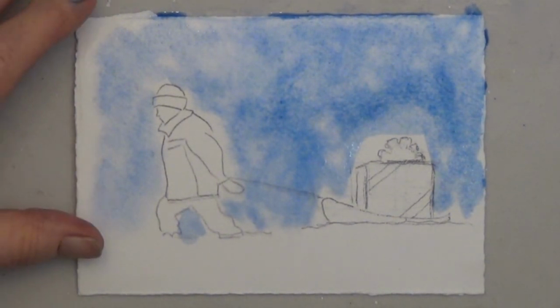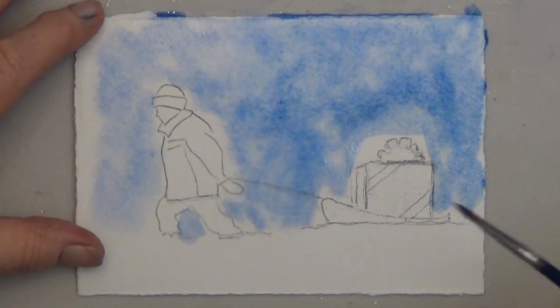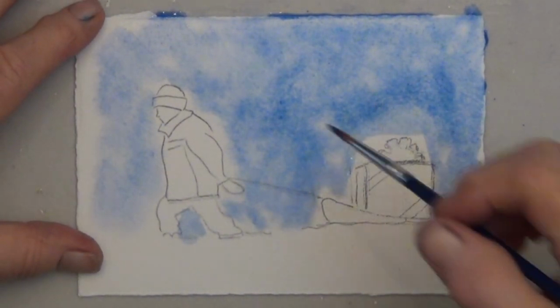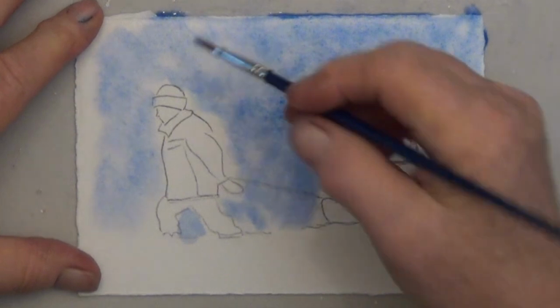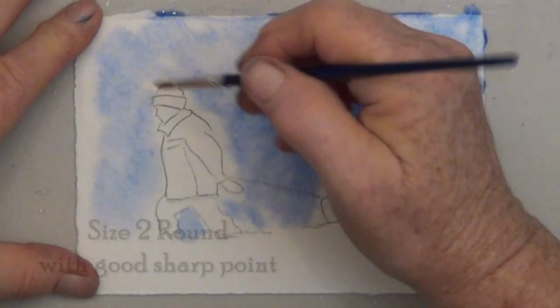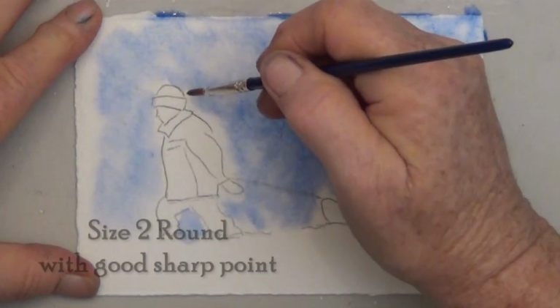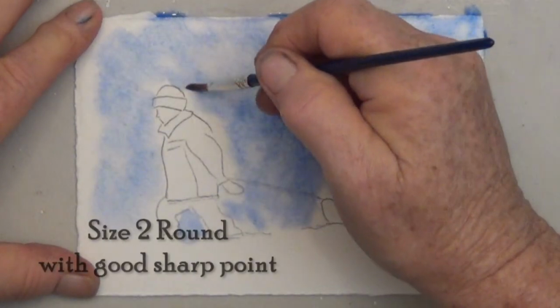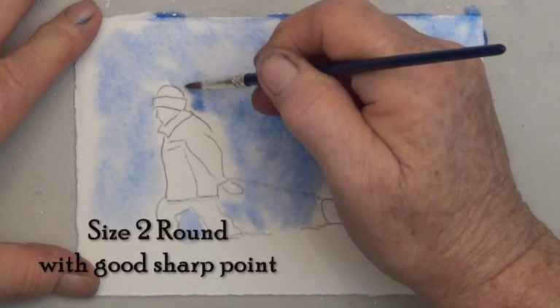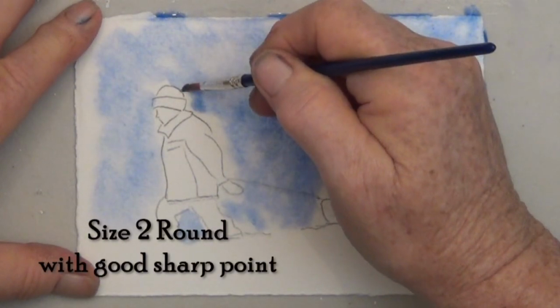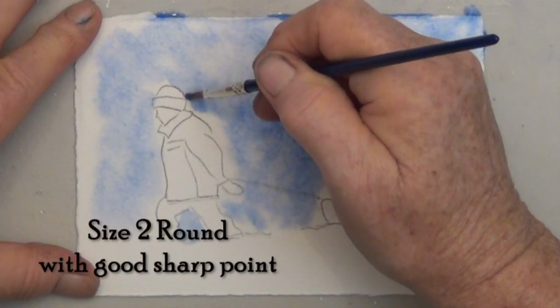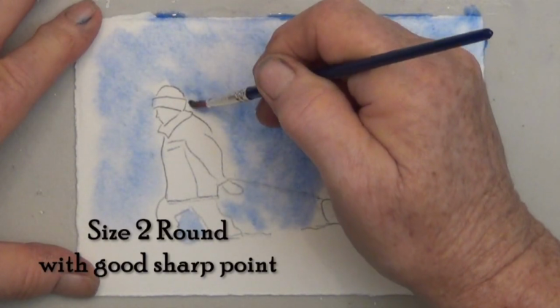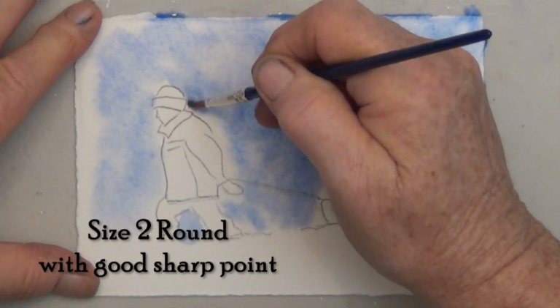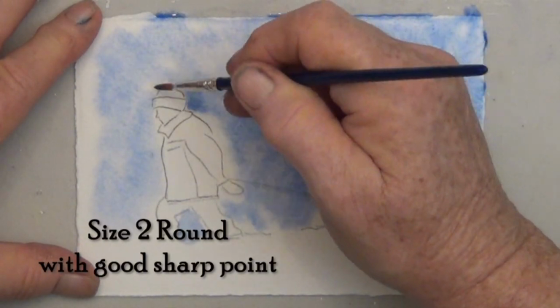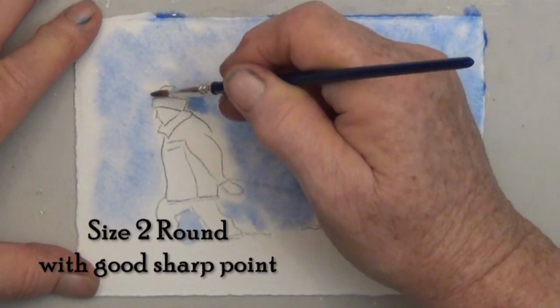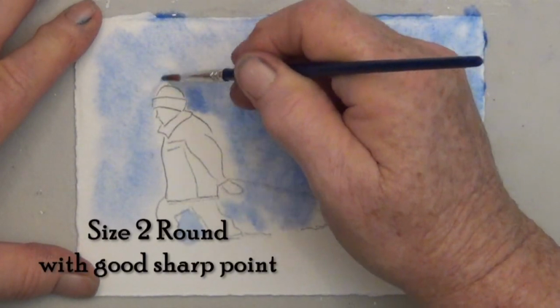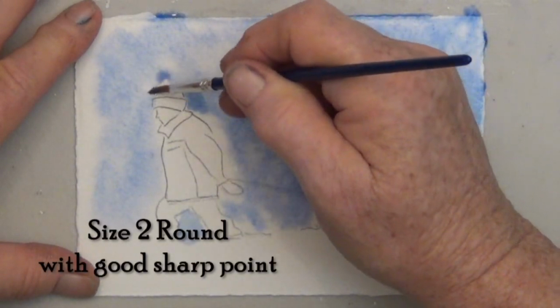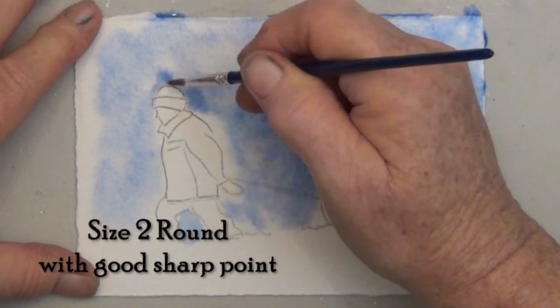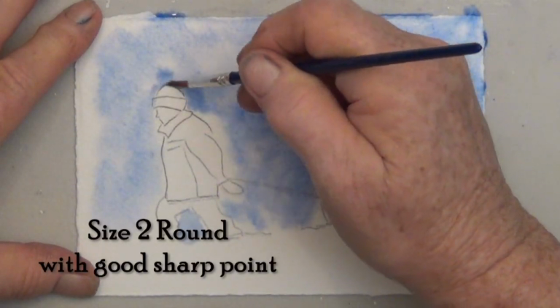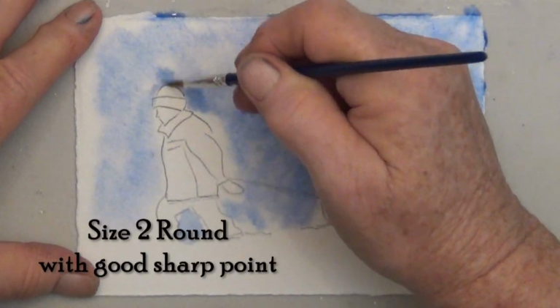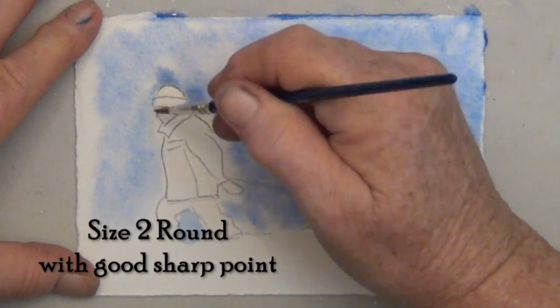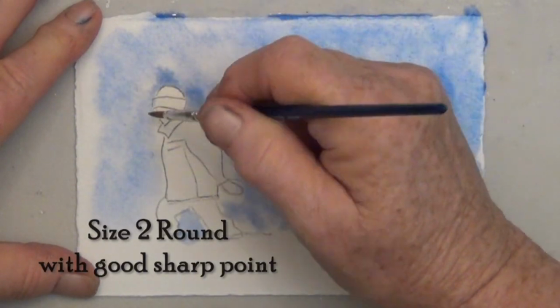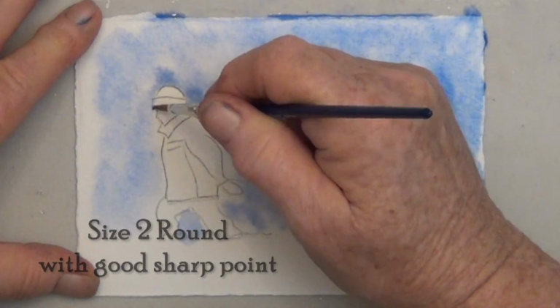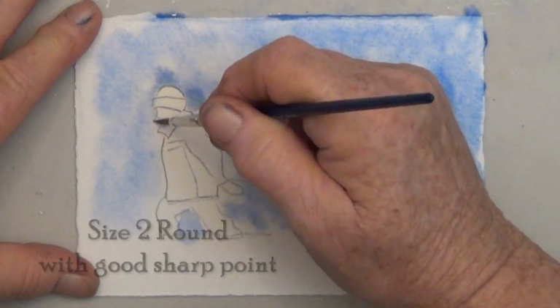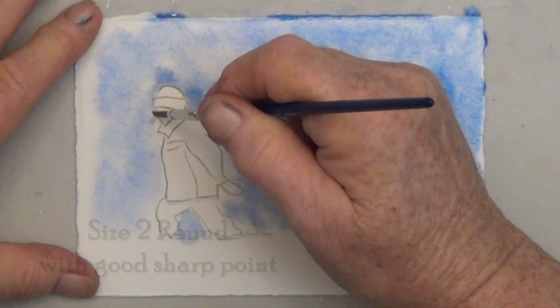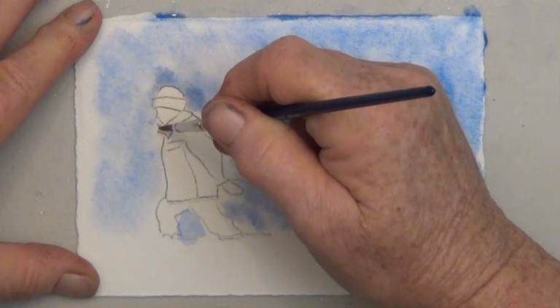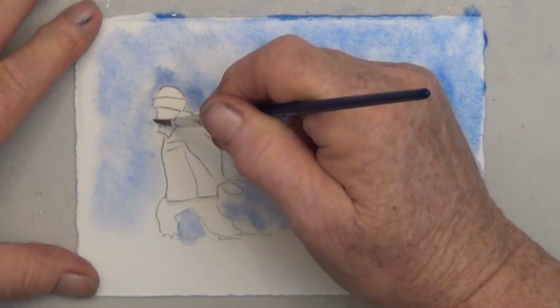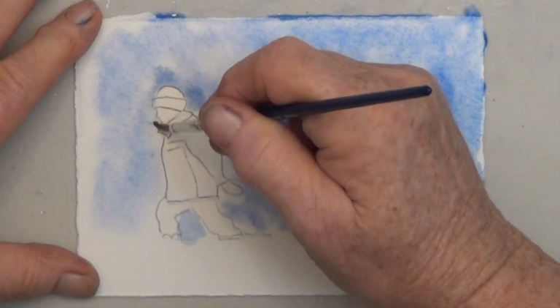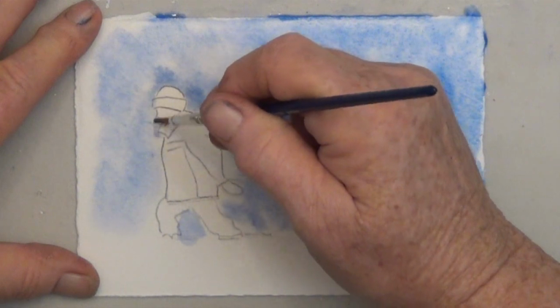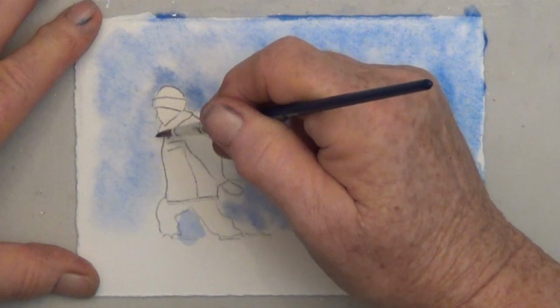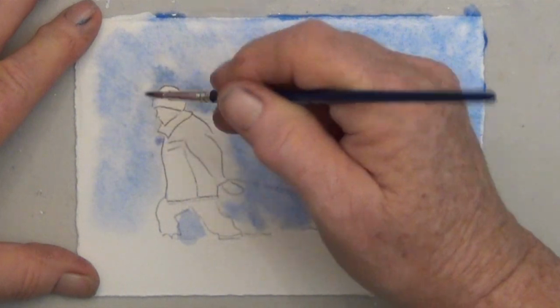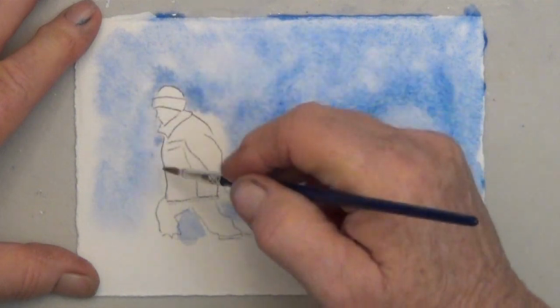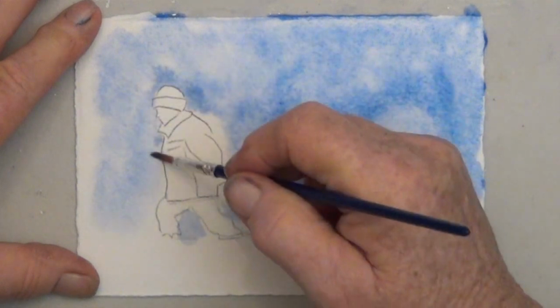So I'm switching to a very small brush. Your brush needs to have a good point — that makes it a lot easier.